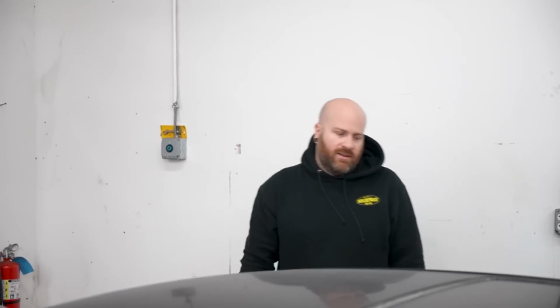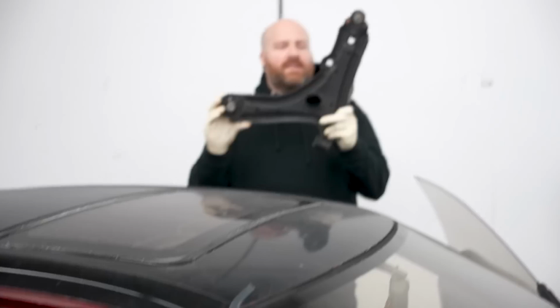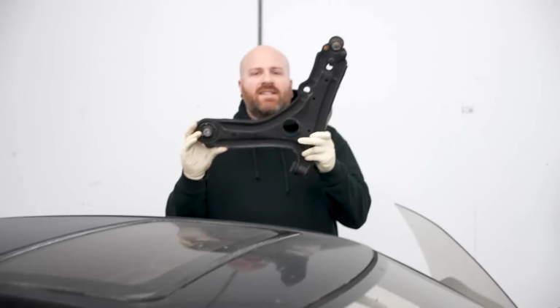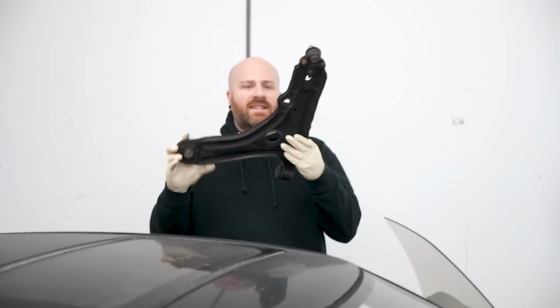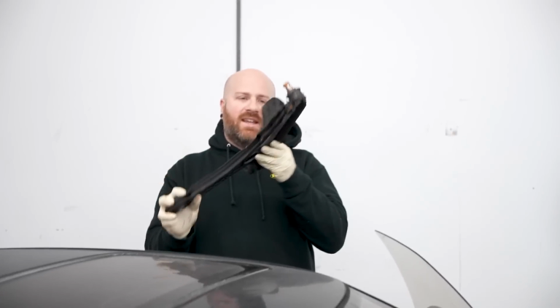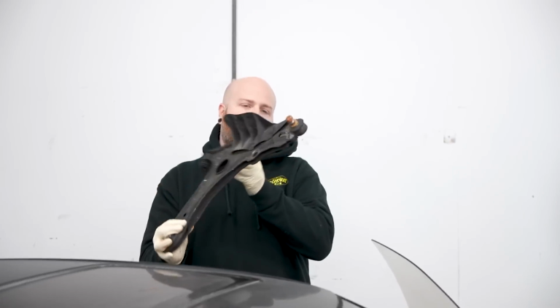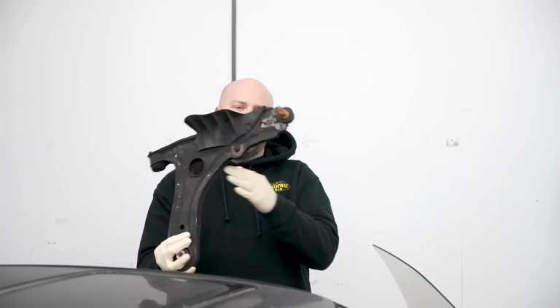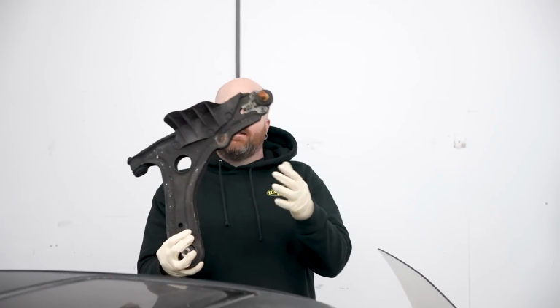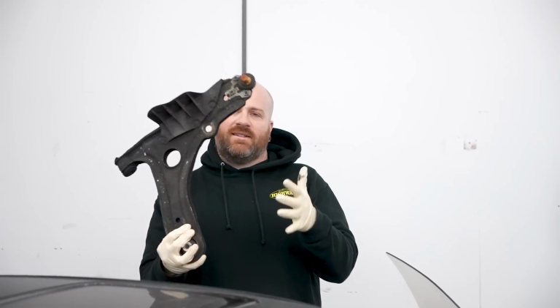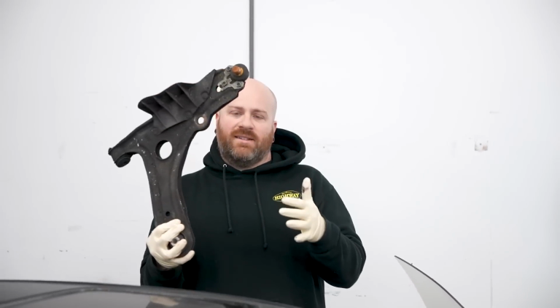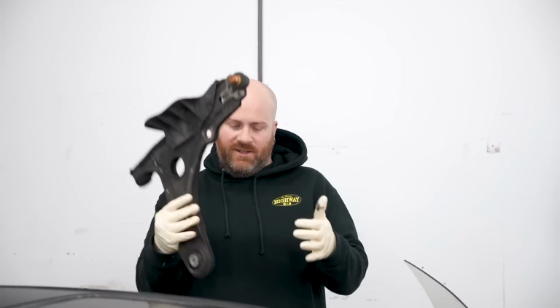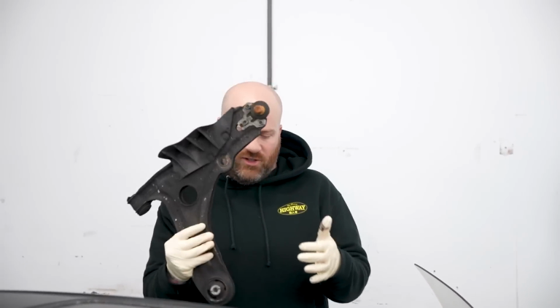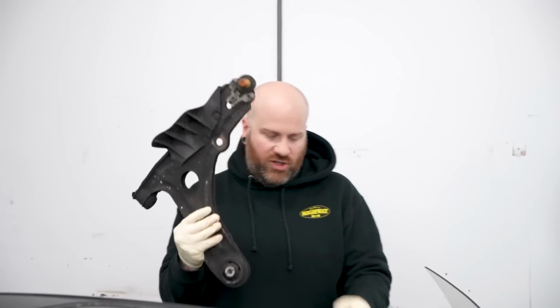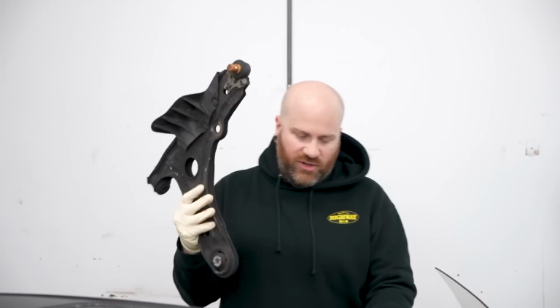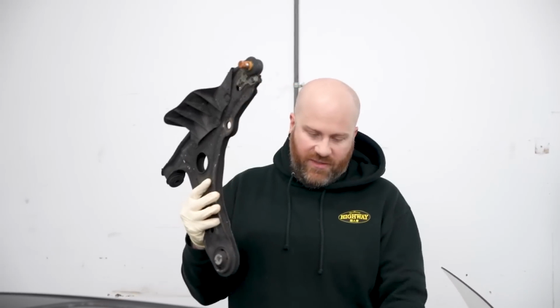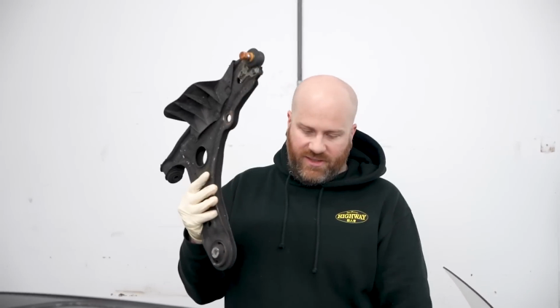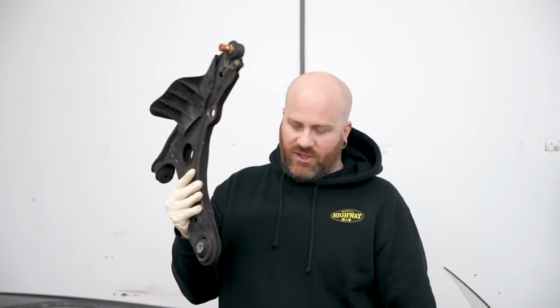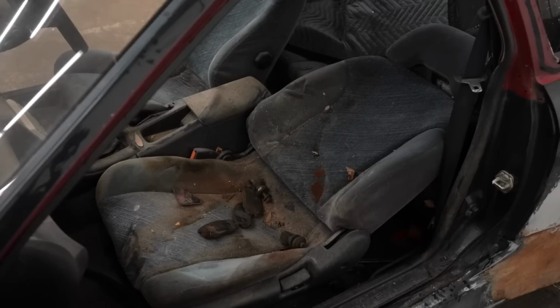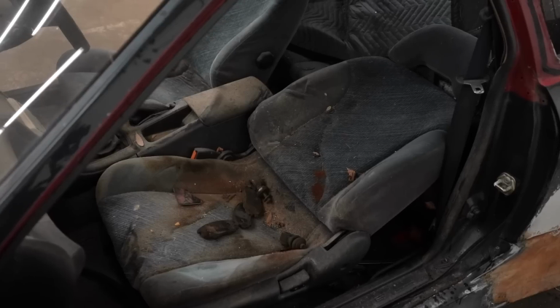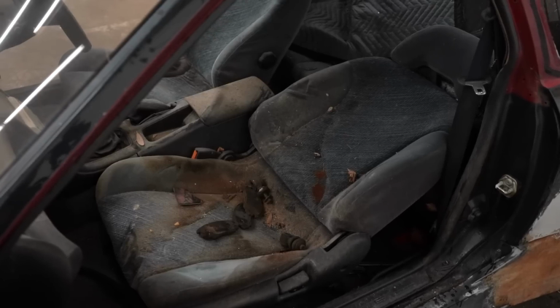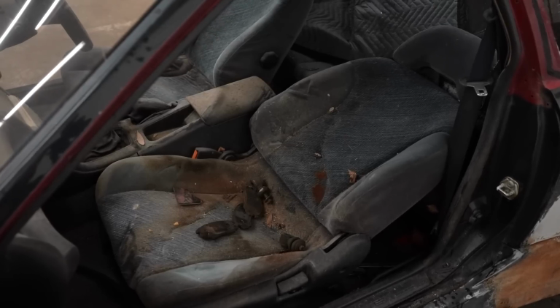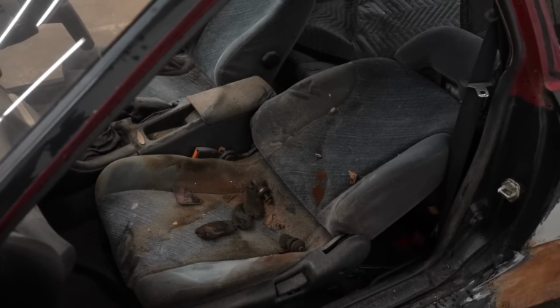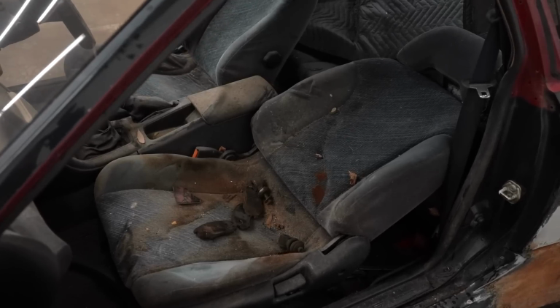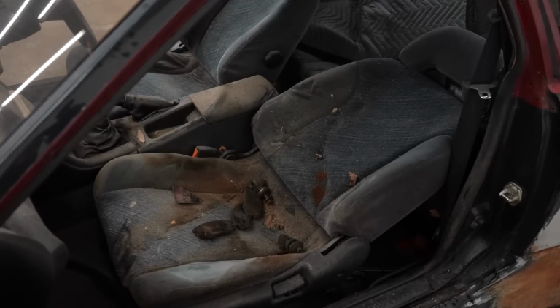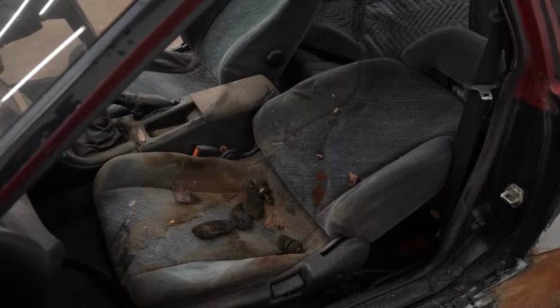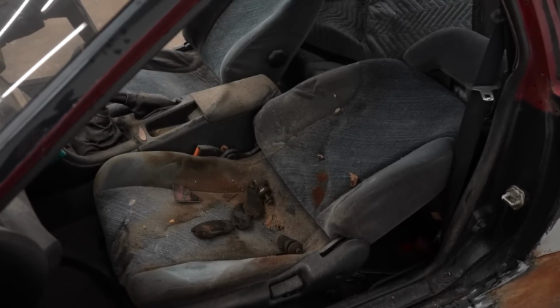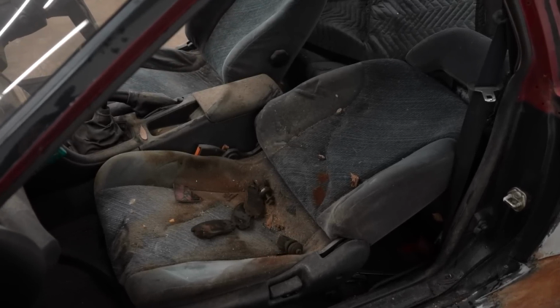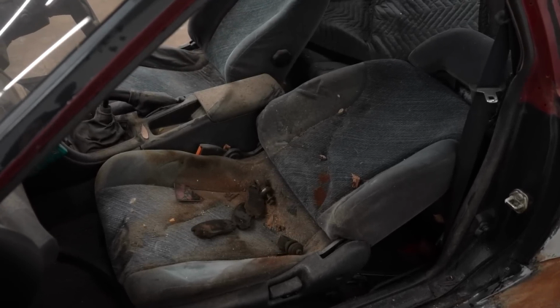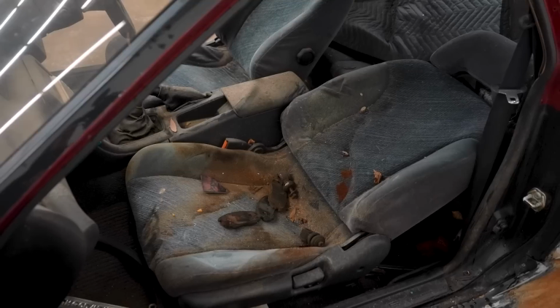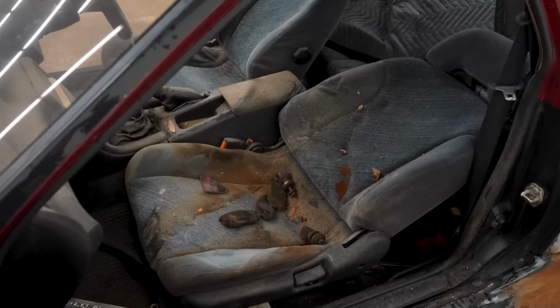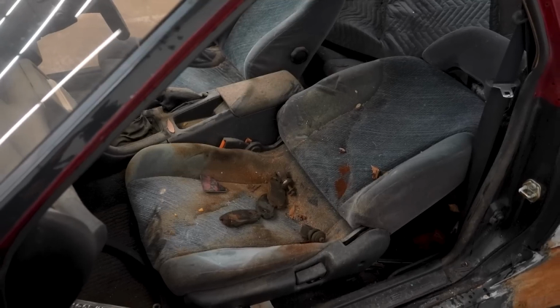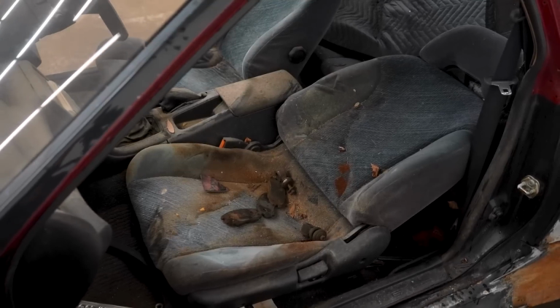There's a Skyline part just chilling on the destroyed front seat. So fucked.